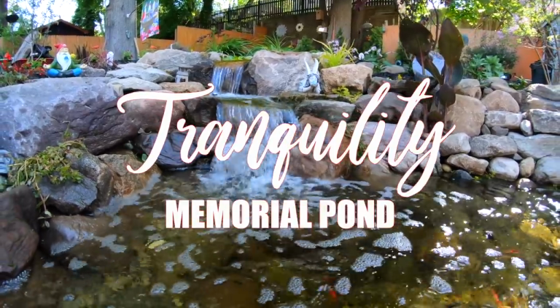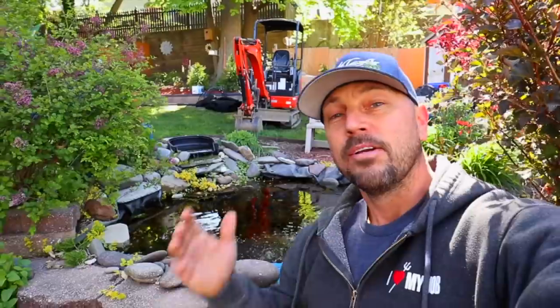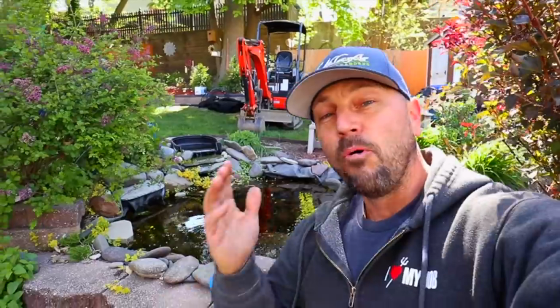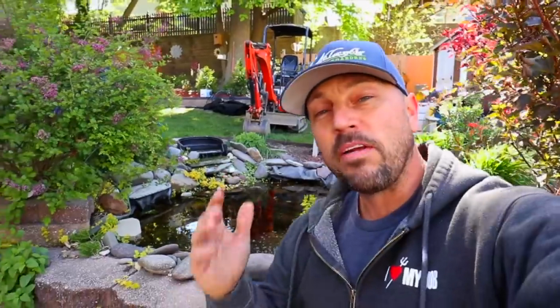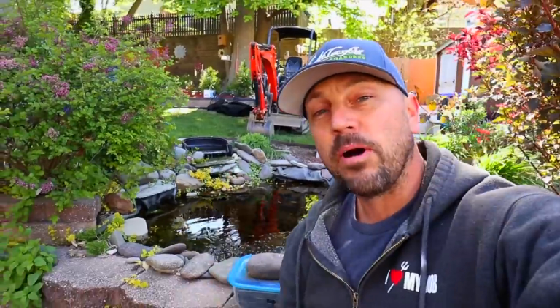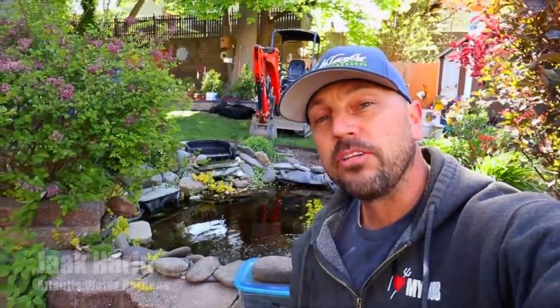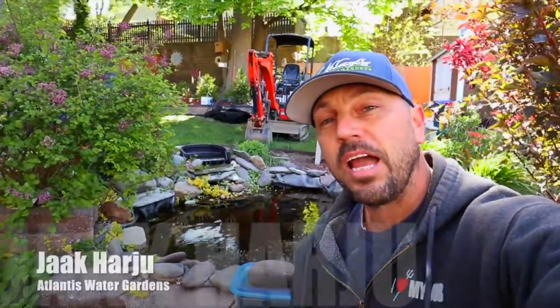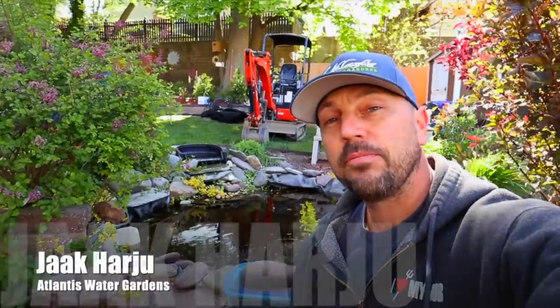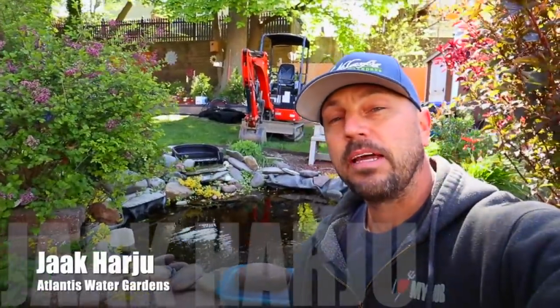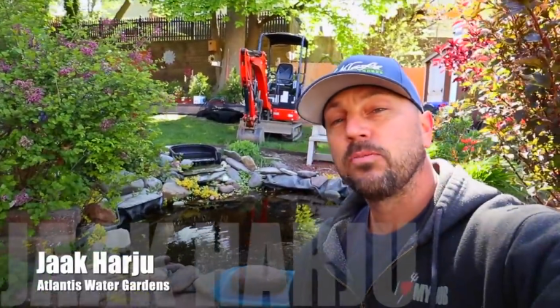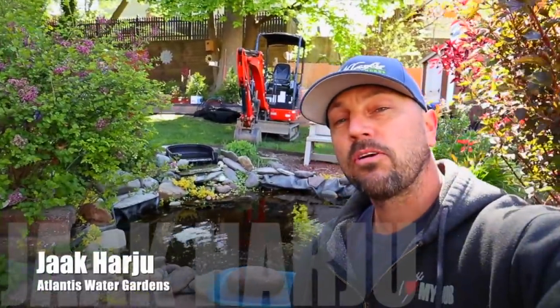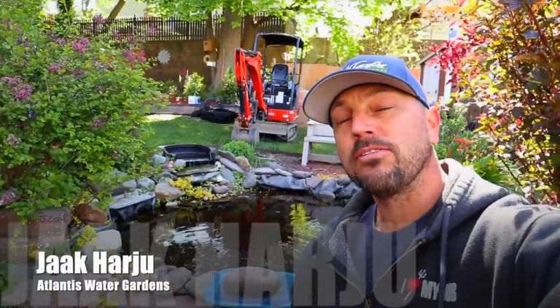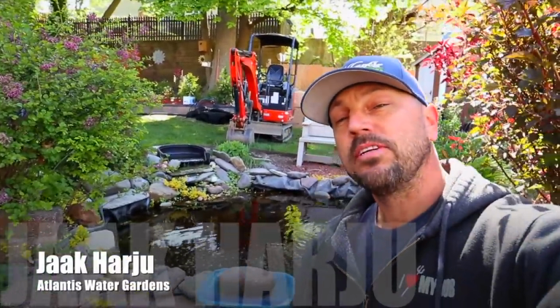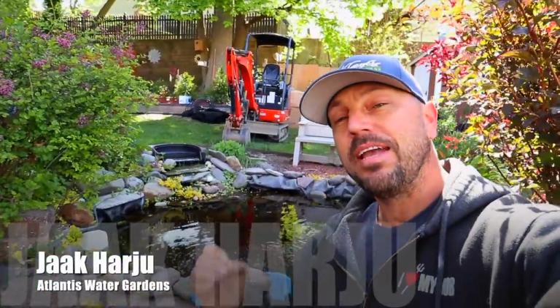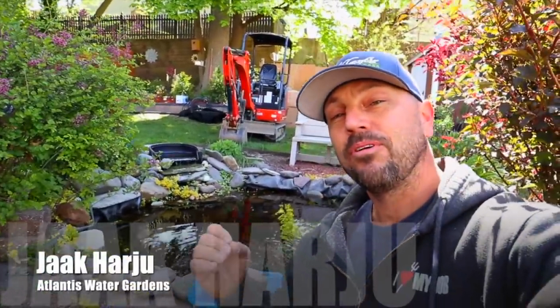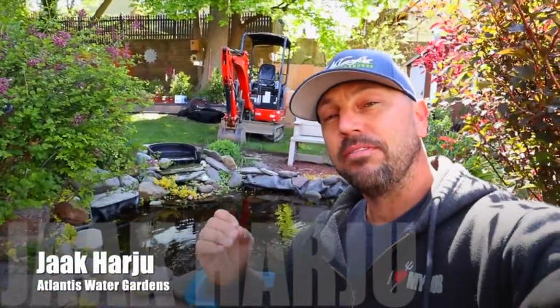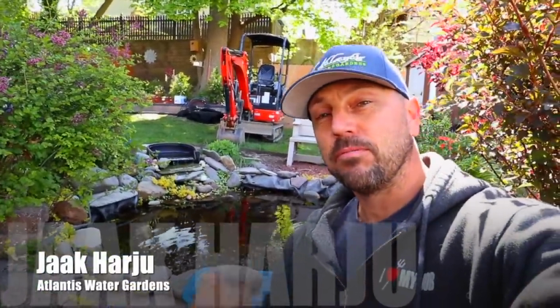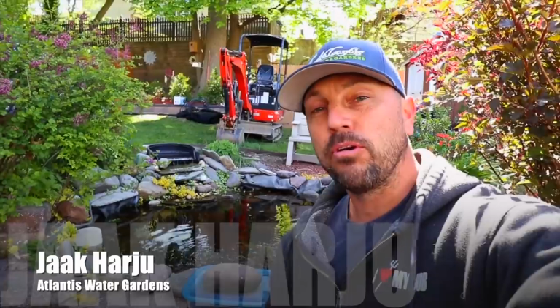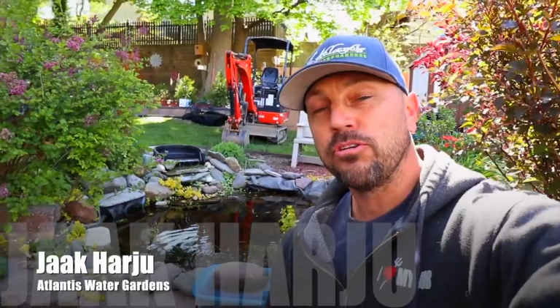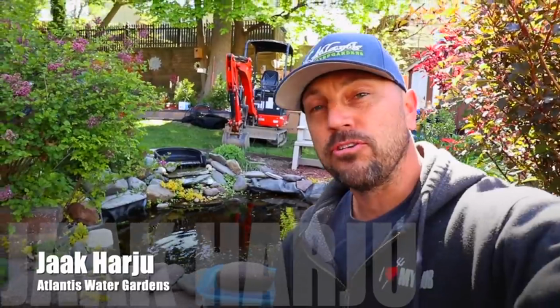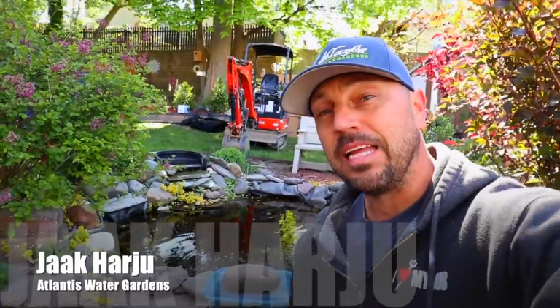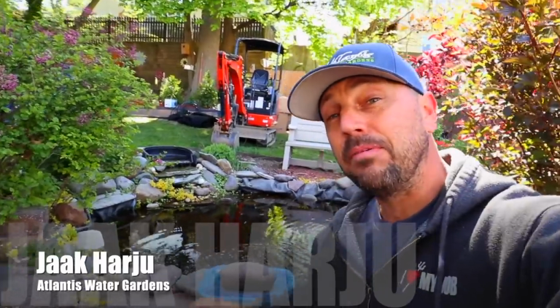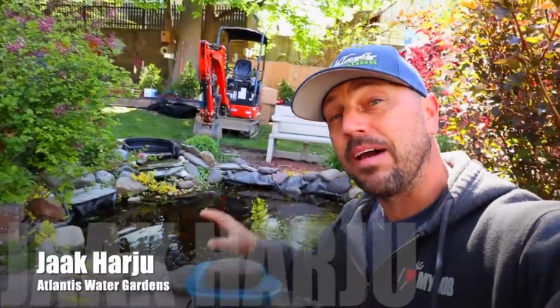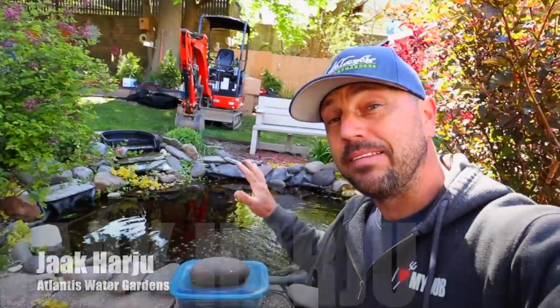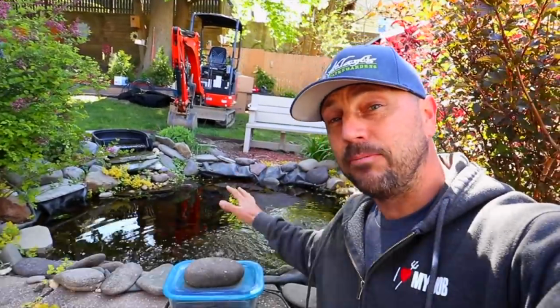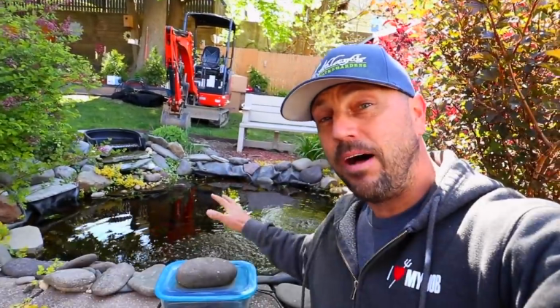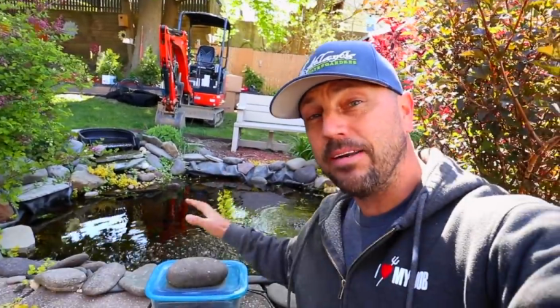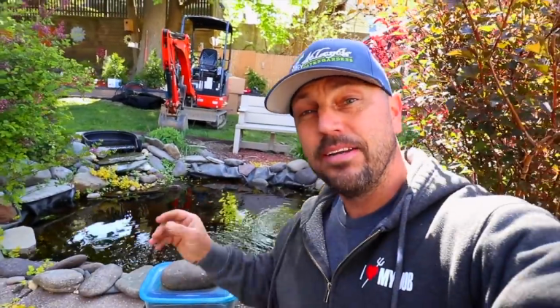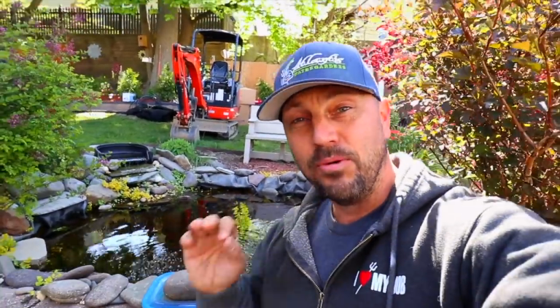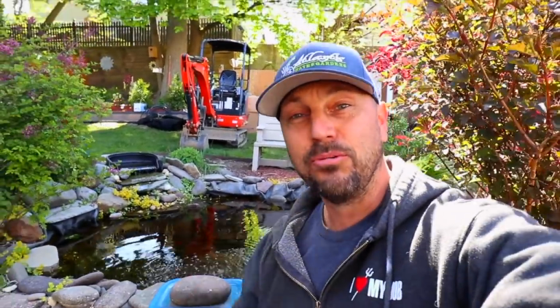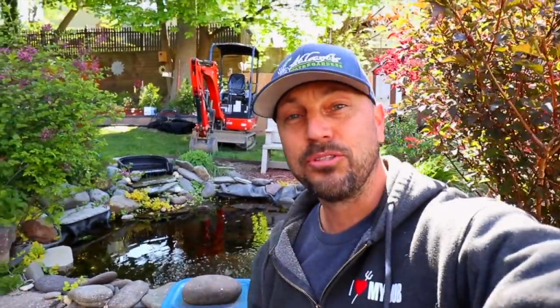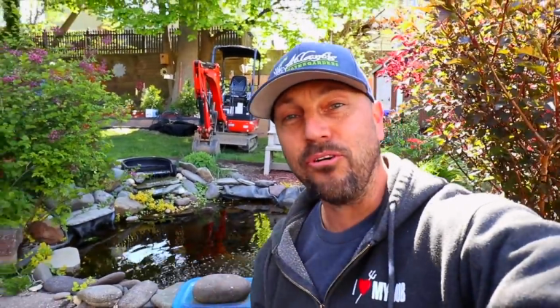Good morning, everybody. It's Jack from Atlantis Water Gardens. Today we're in Verona, New Jersey, and we've got a little pond with a cool story.